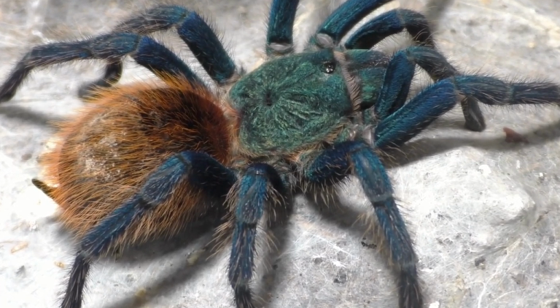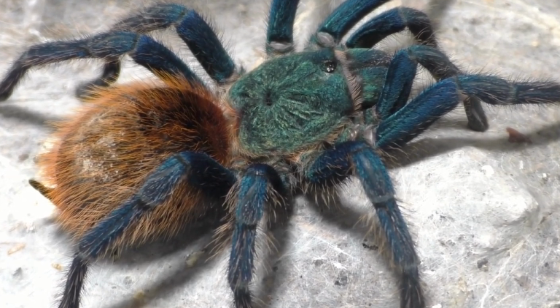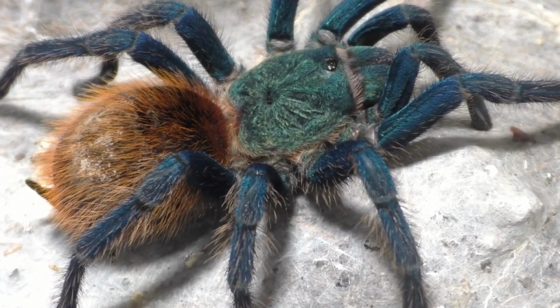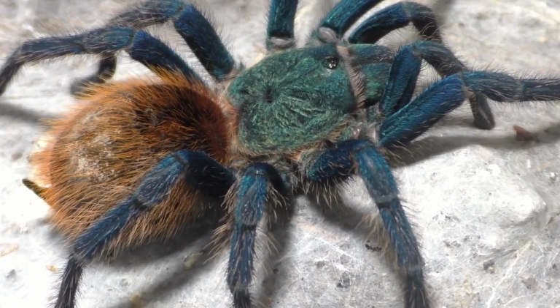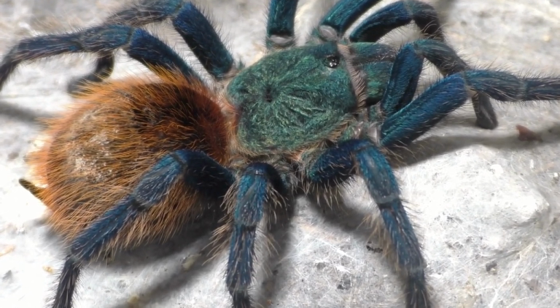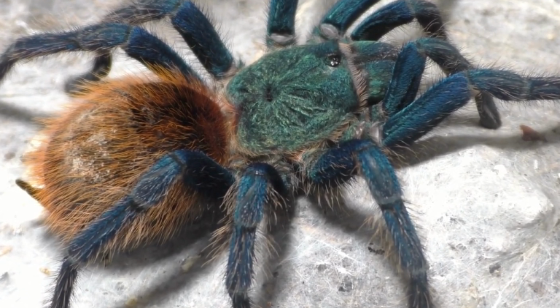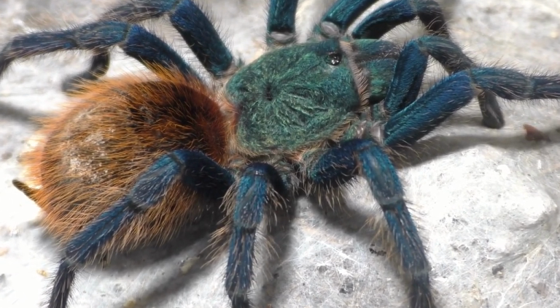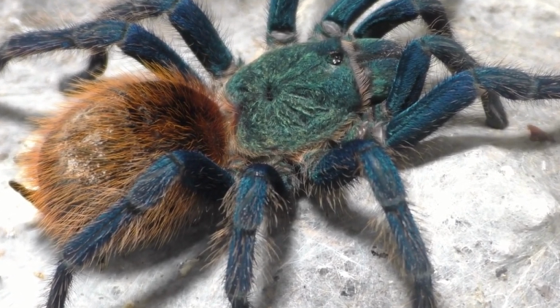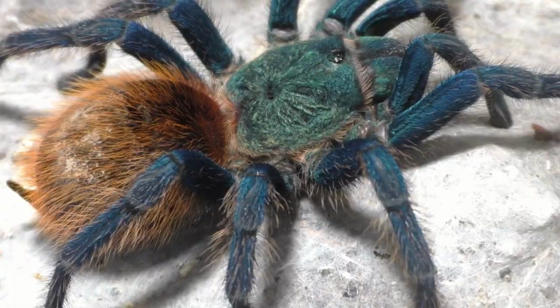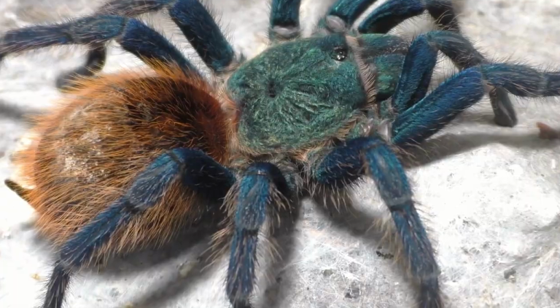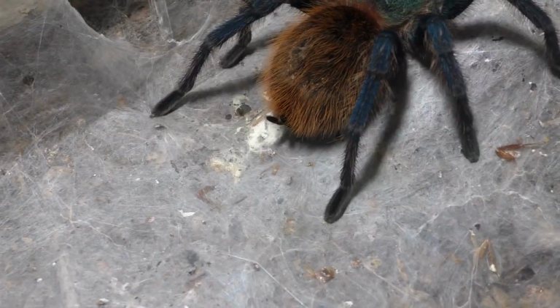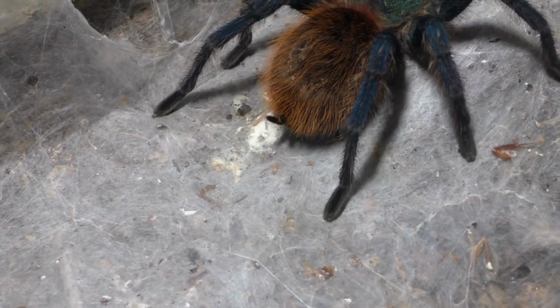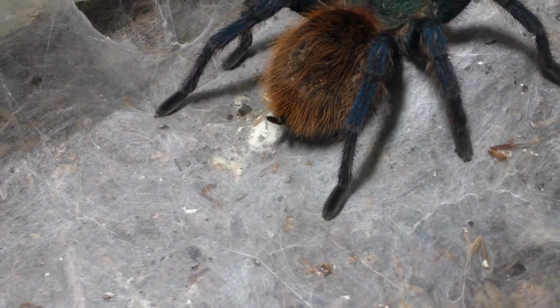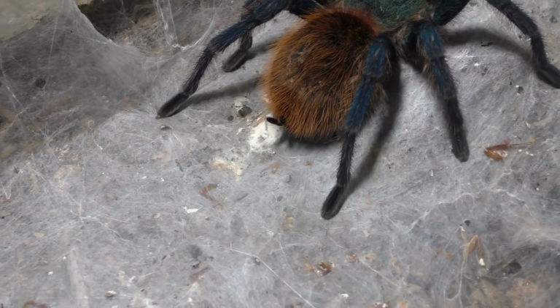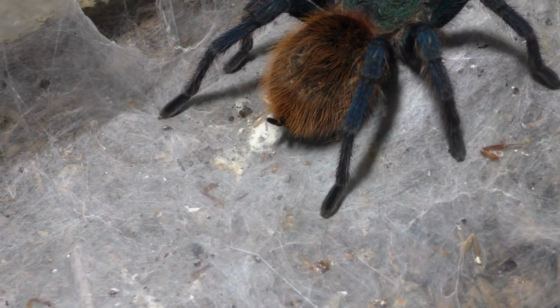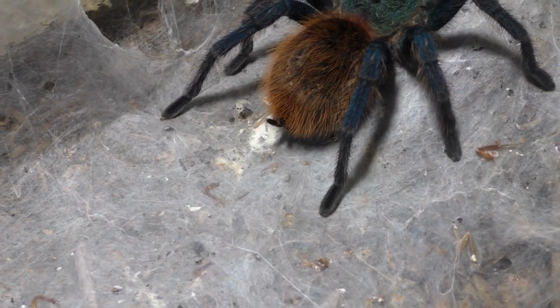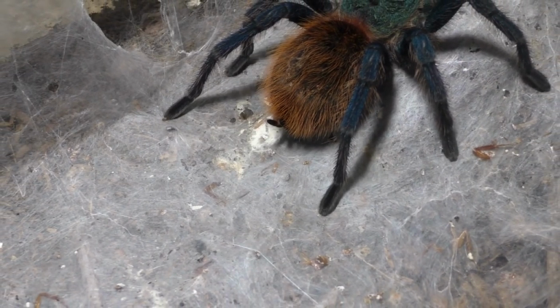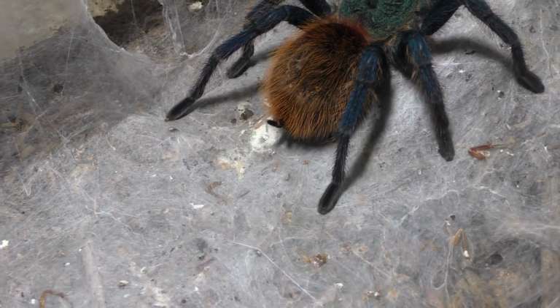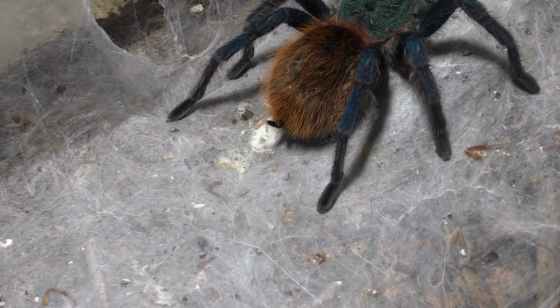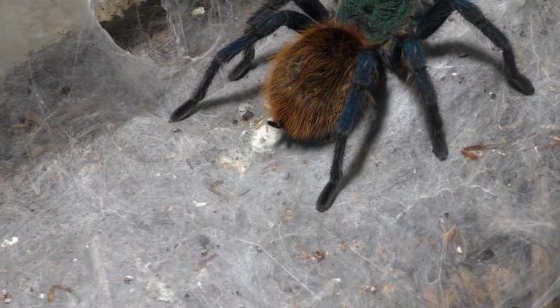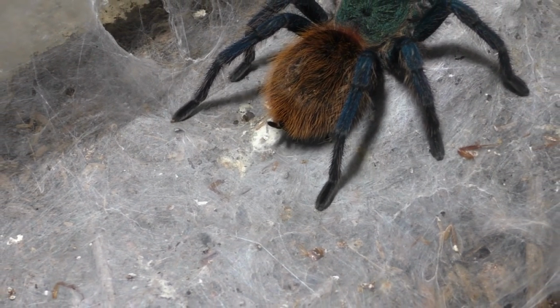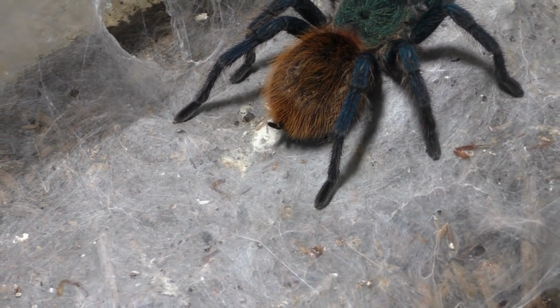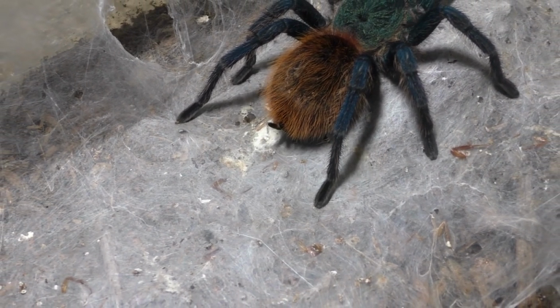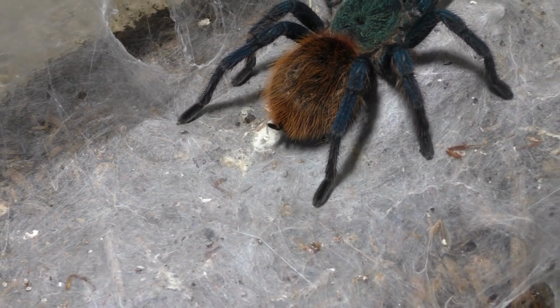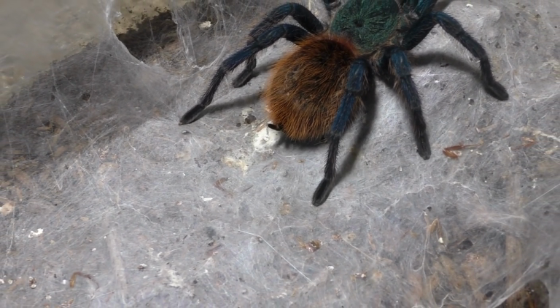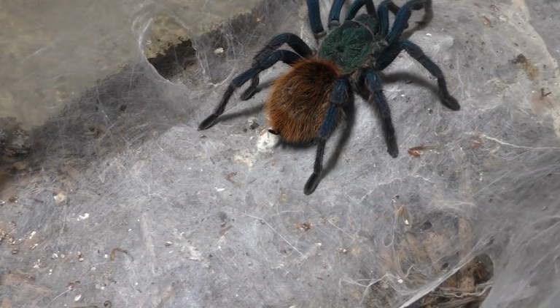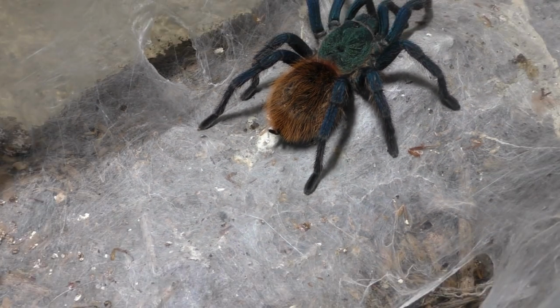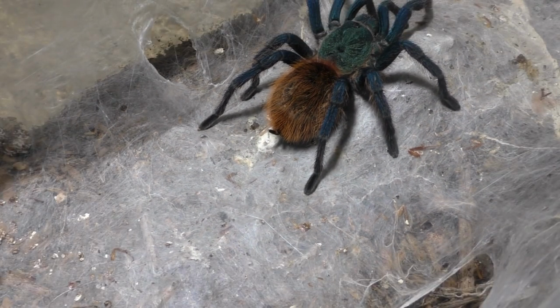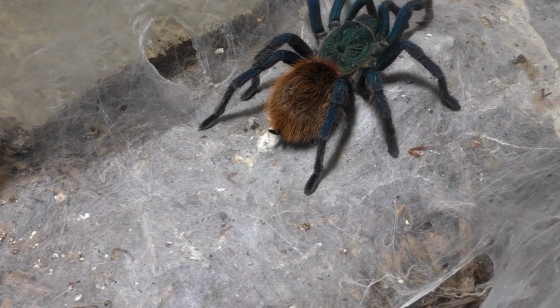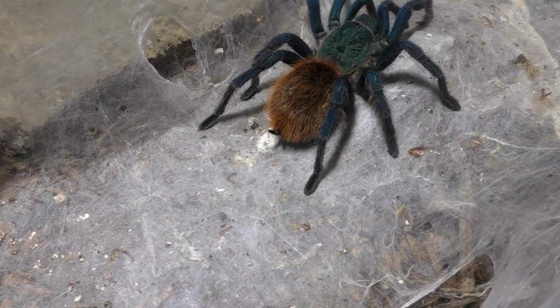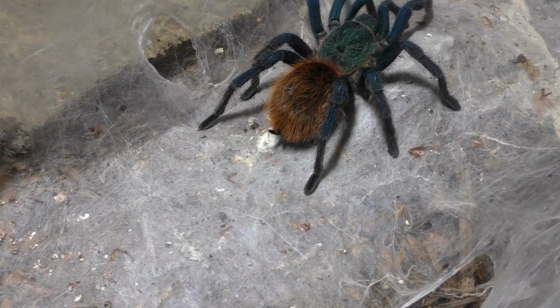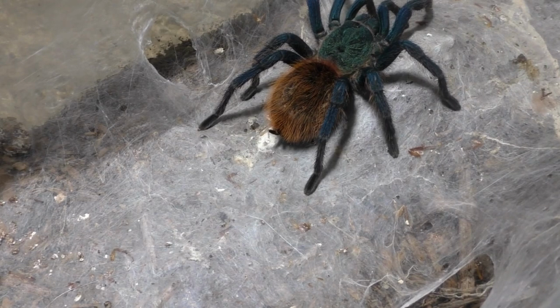So essentially all of my females — well, all of my adults — are pretty much well fed, so honestly I can't really feed much this week.